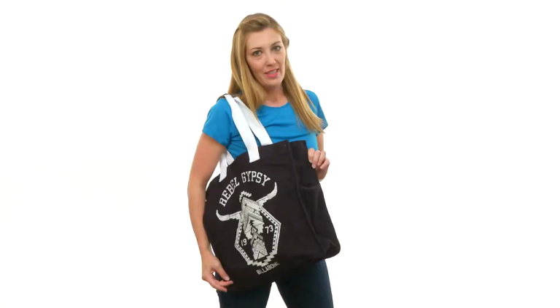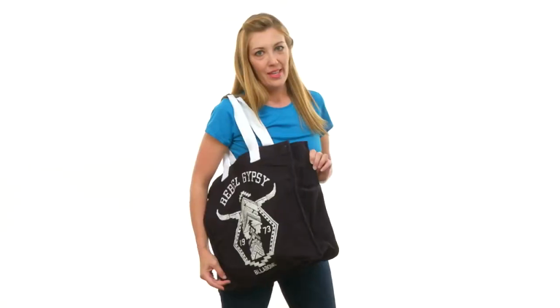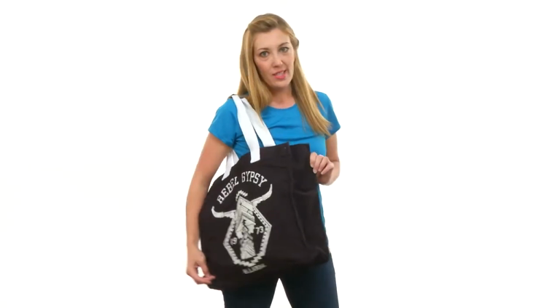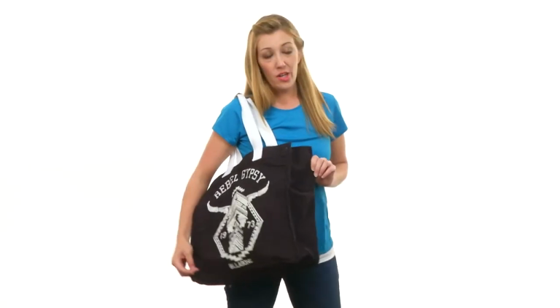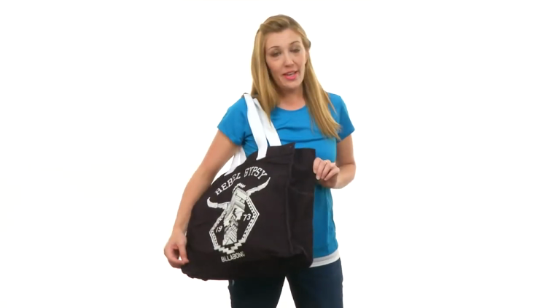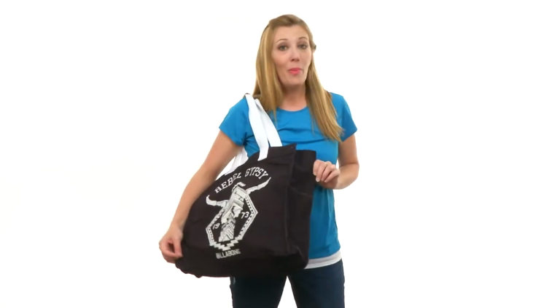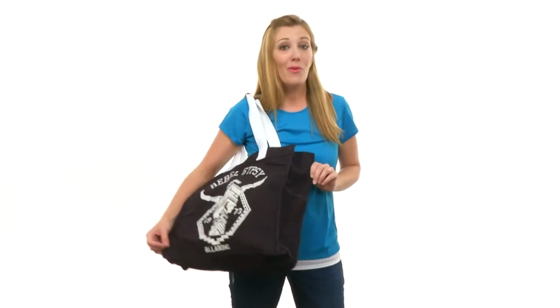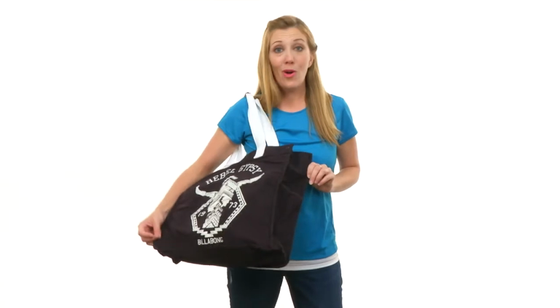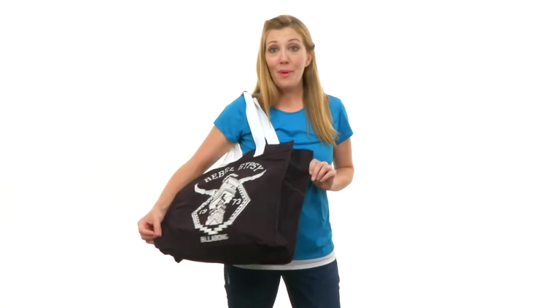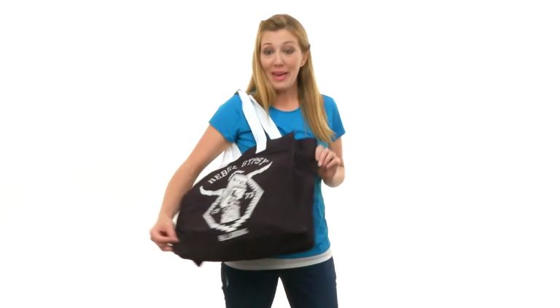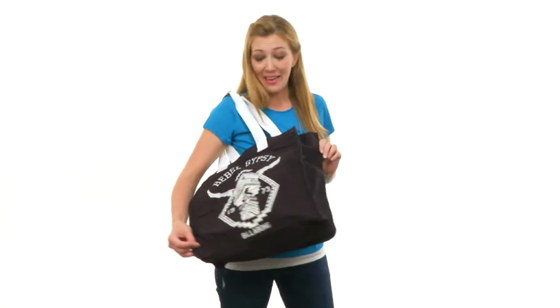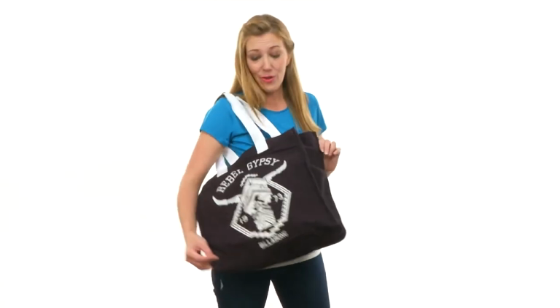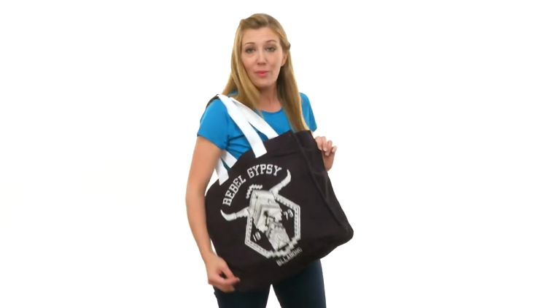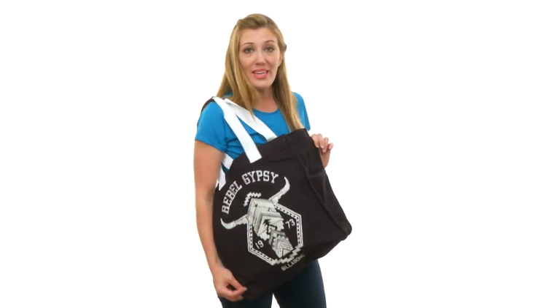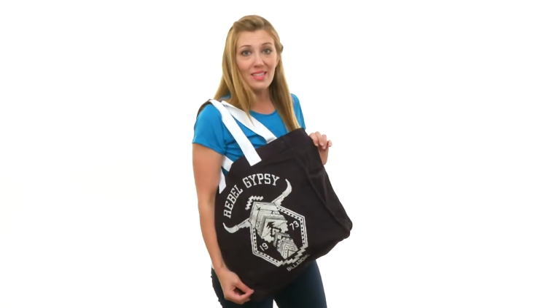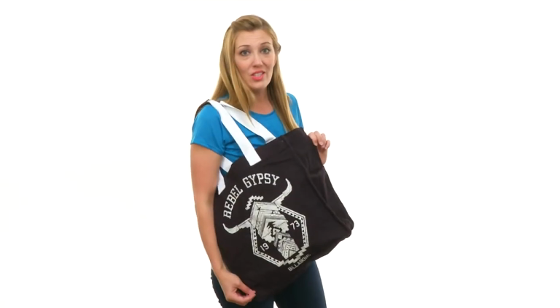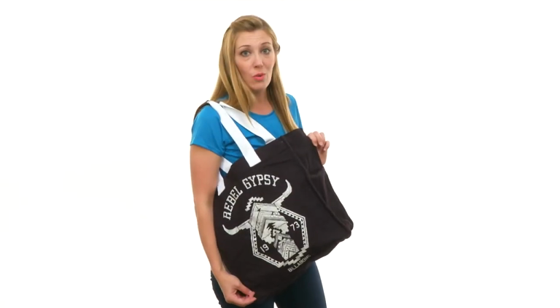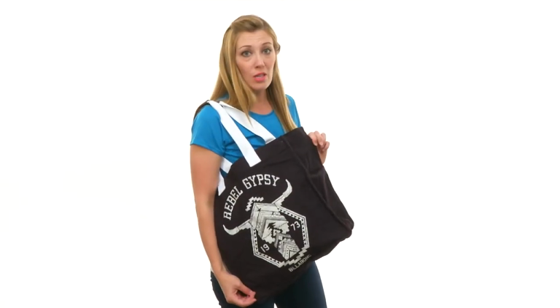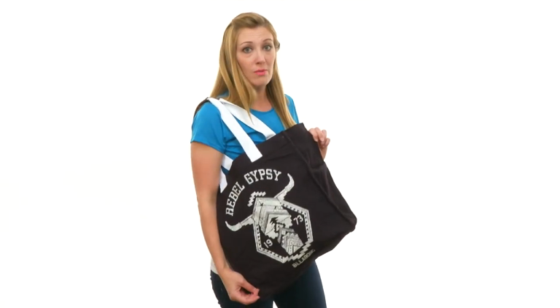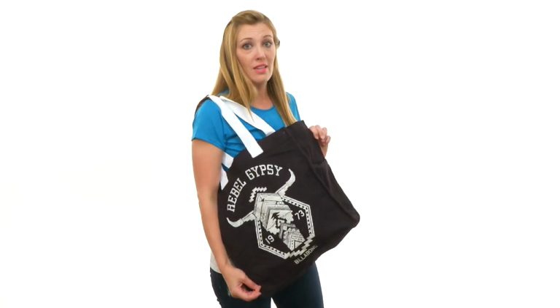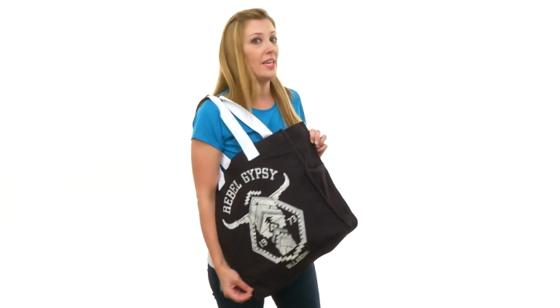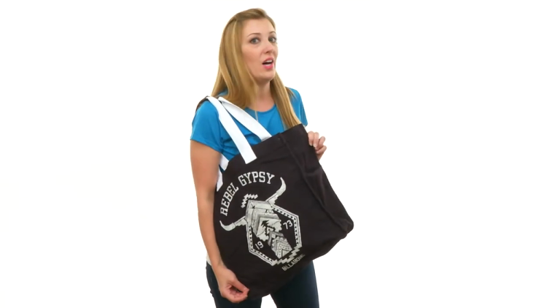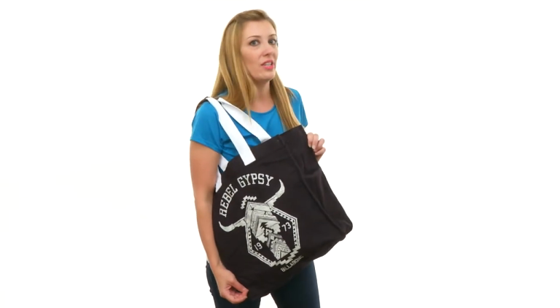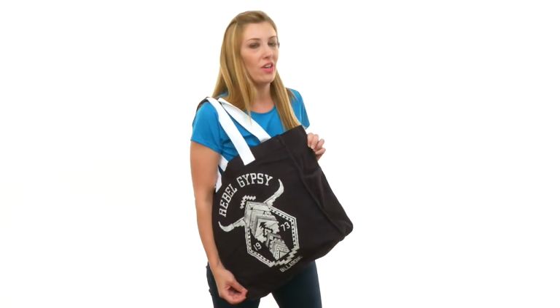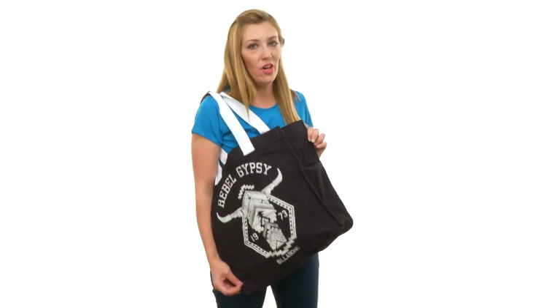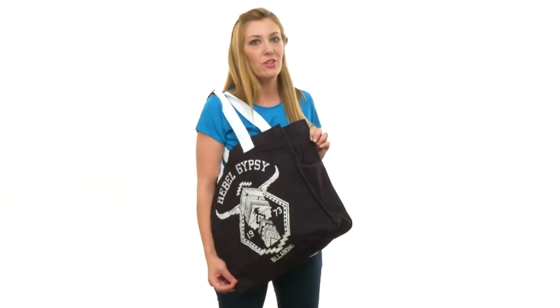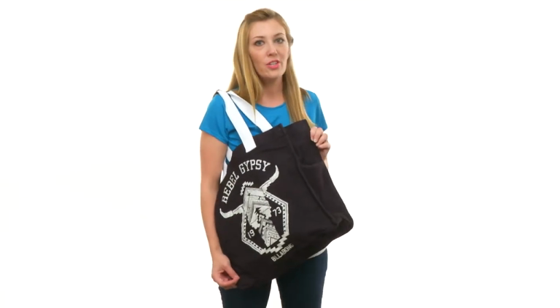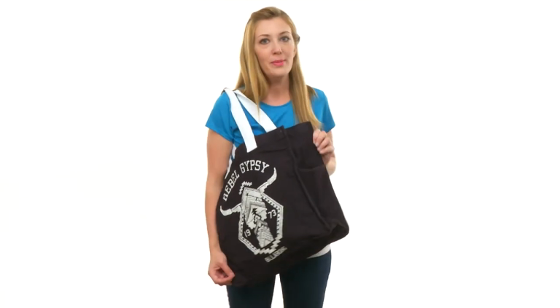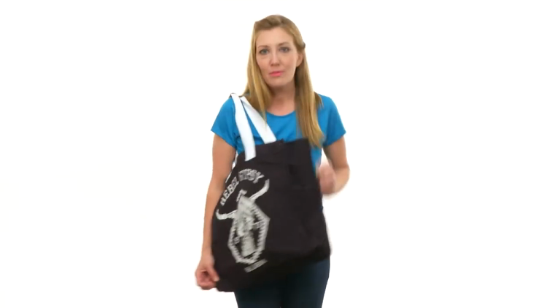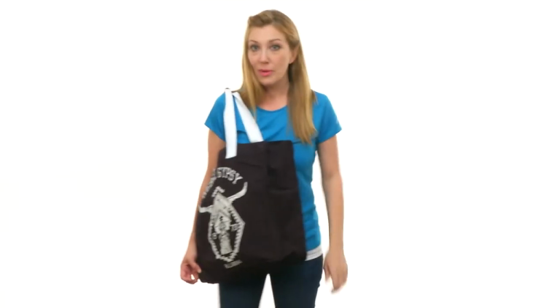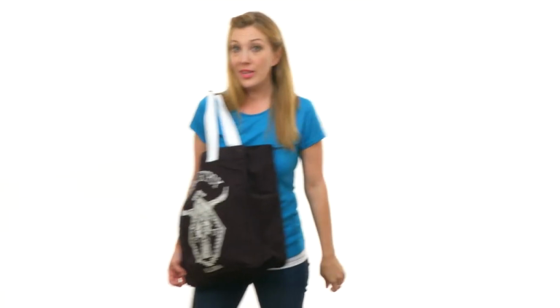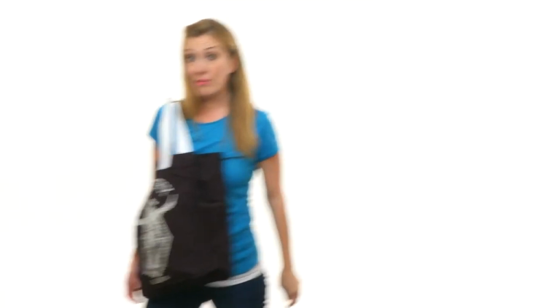It's called the Open Roam Bag for a reason. So roam around town and on all your trips with it.